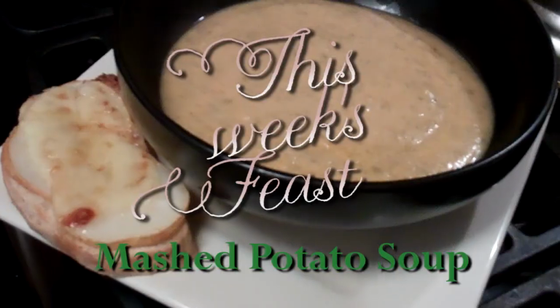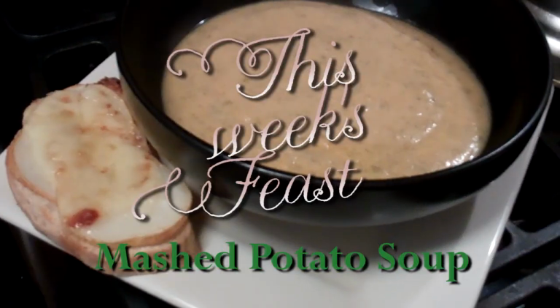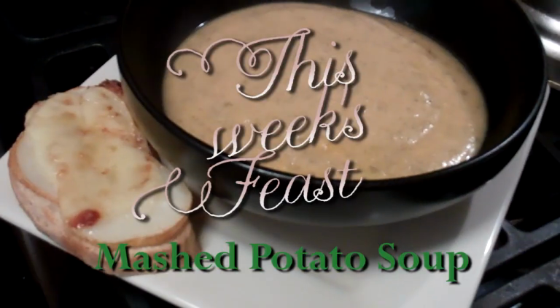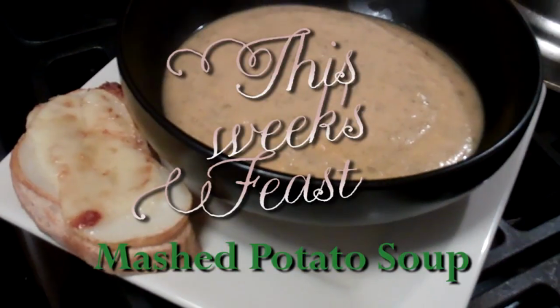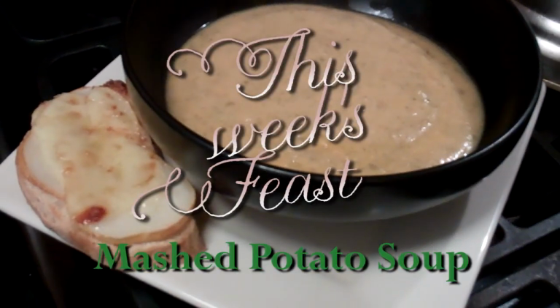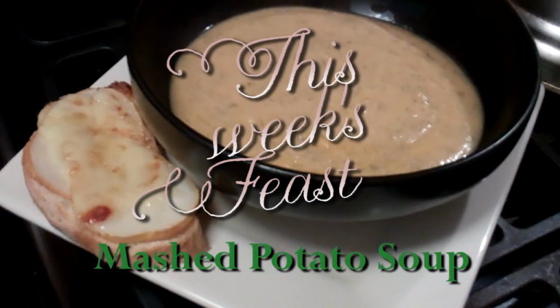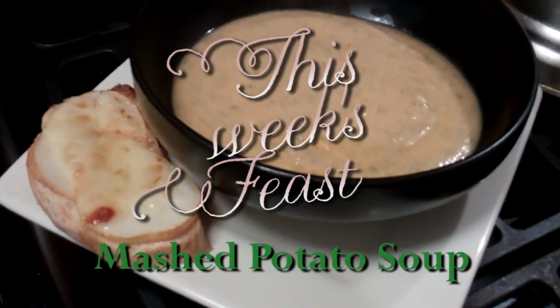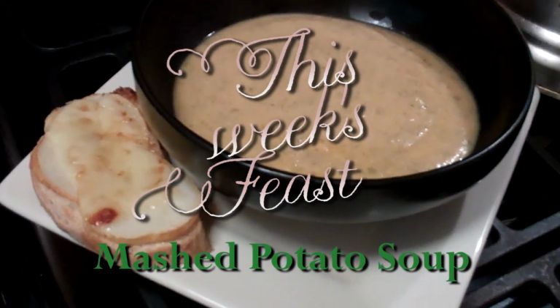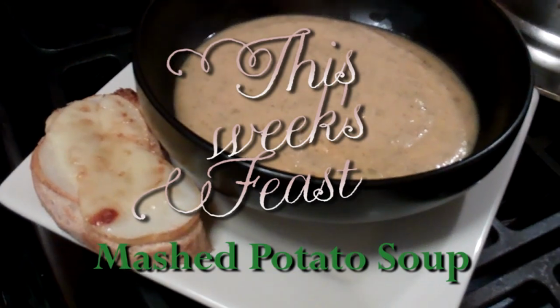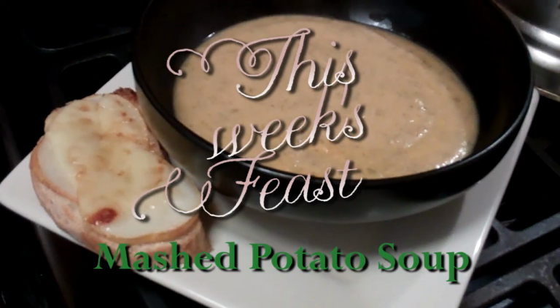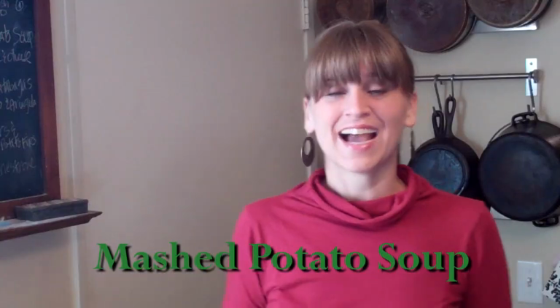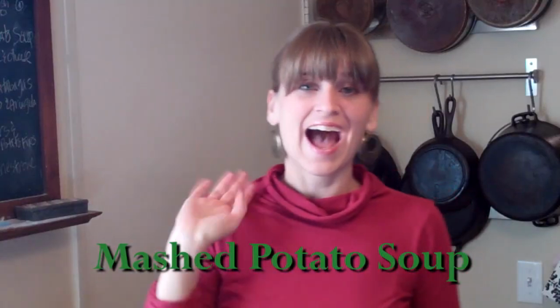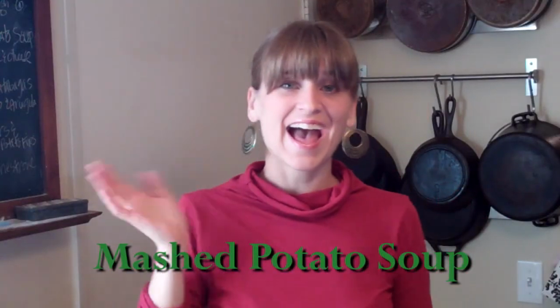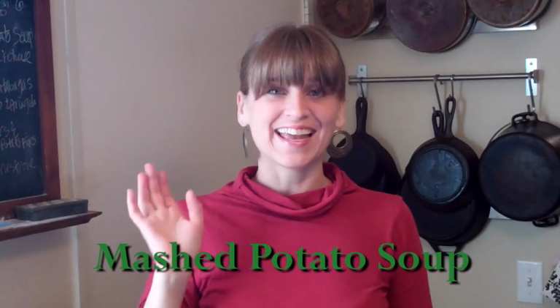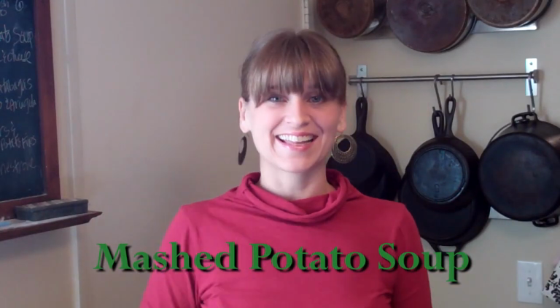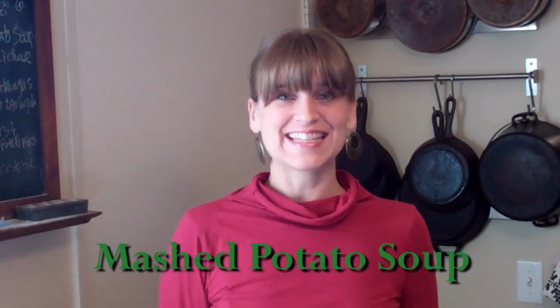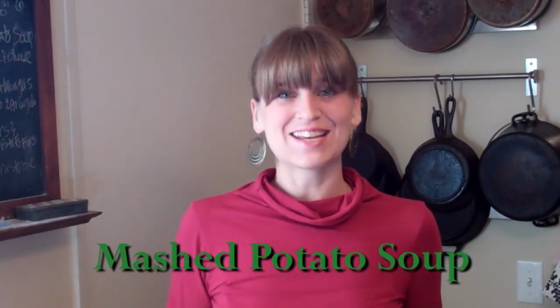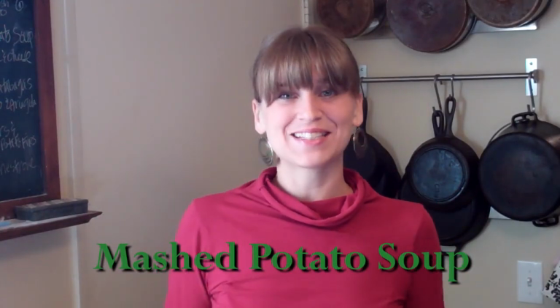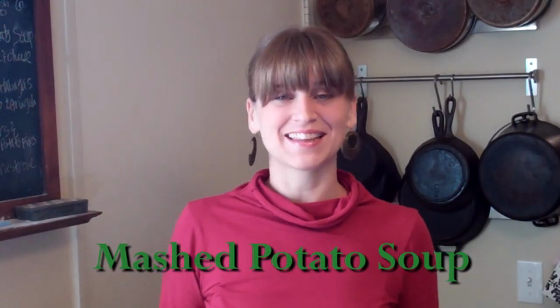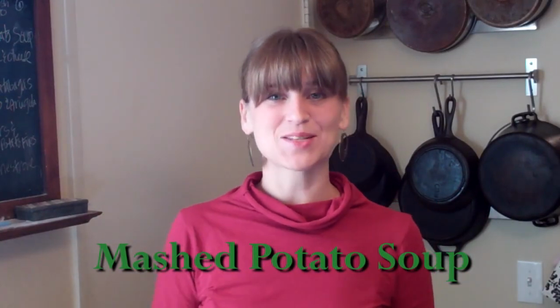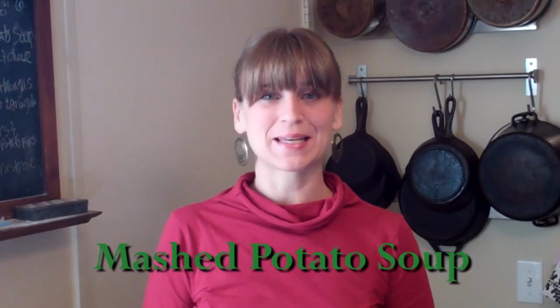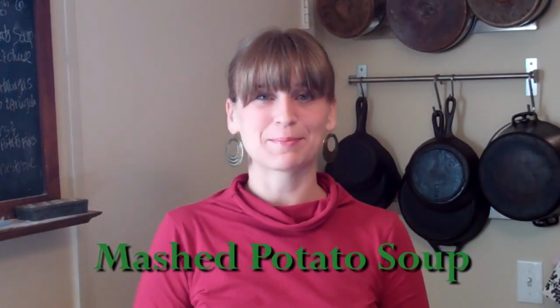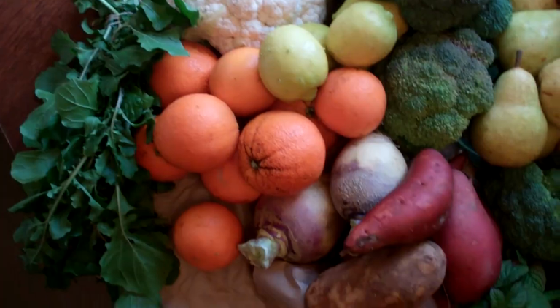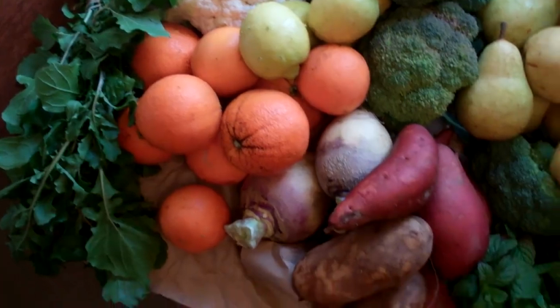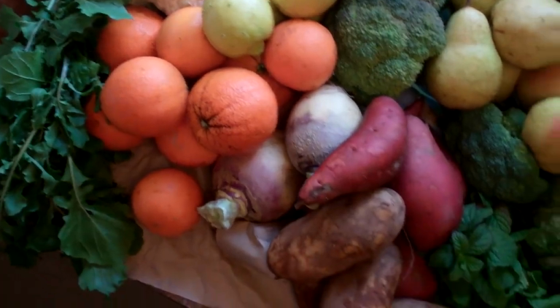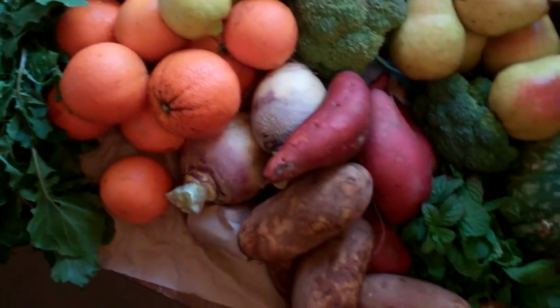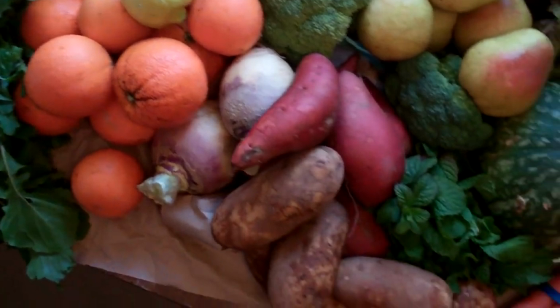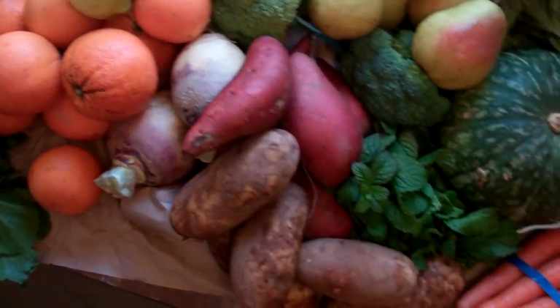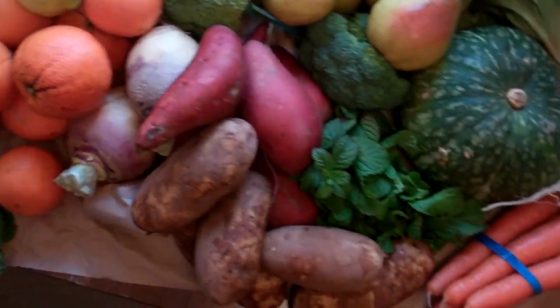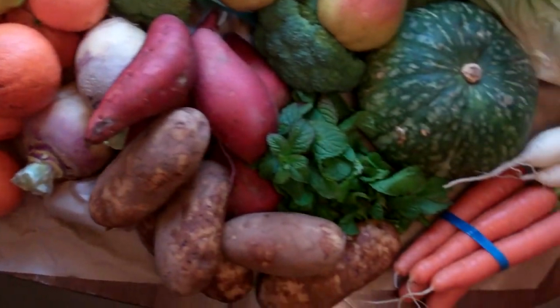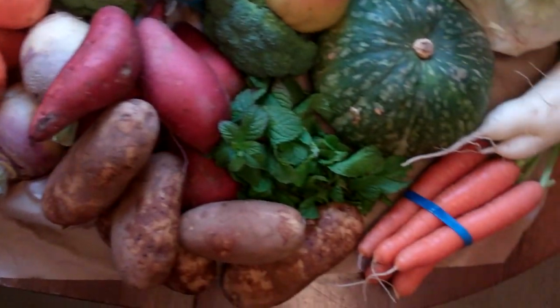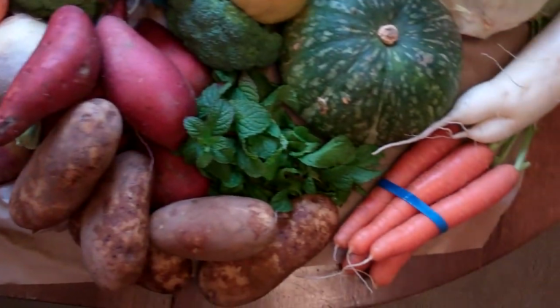This week's threes! Let's see what's in this week's Abundant Harvest Organics box.